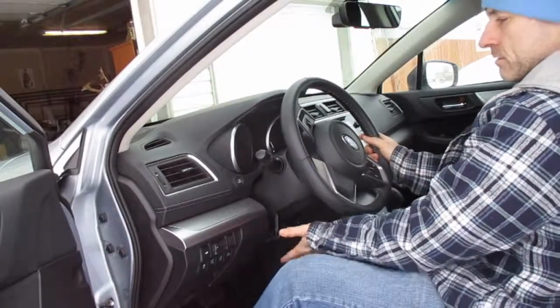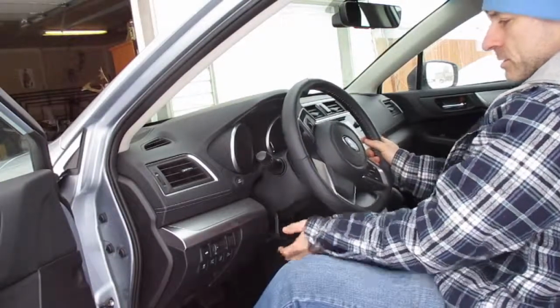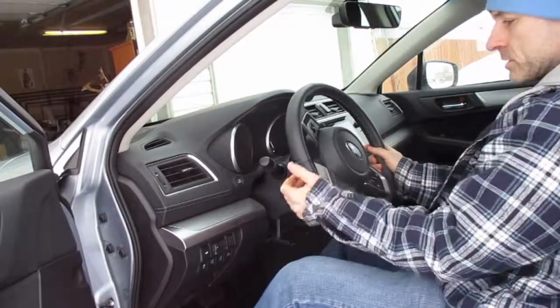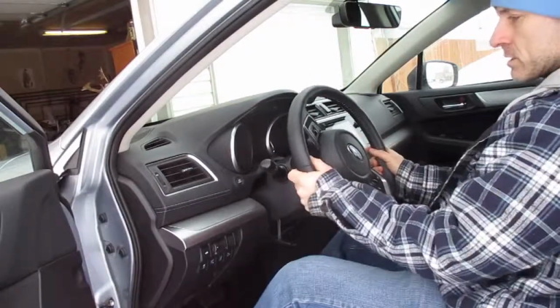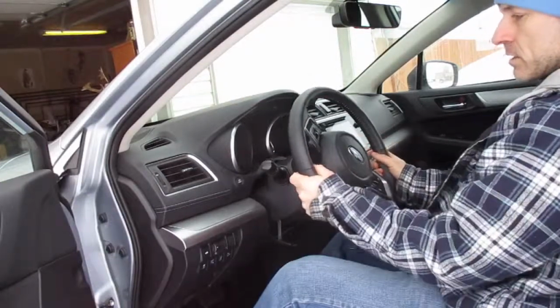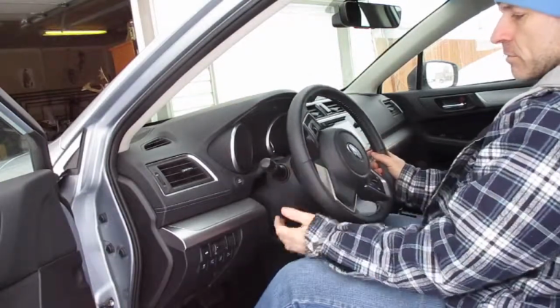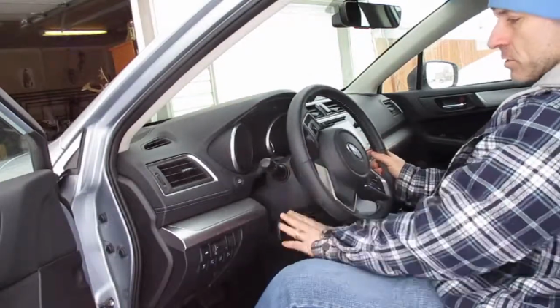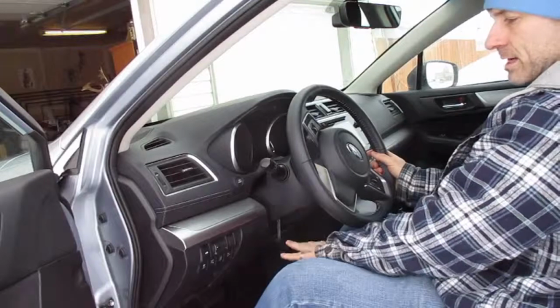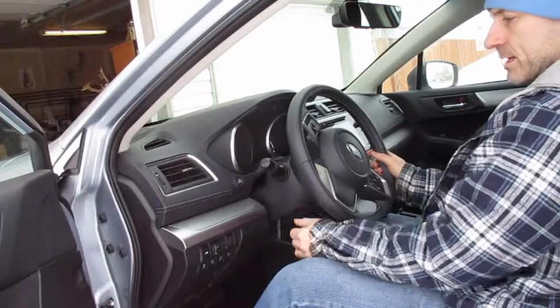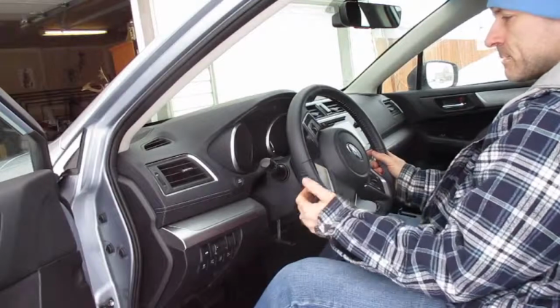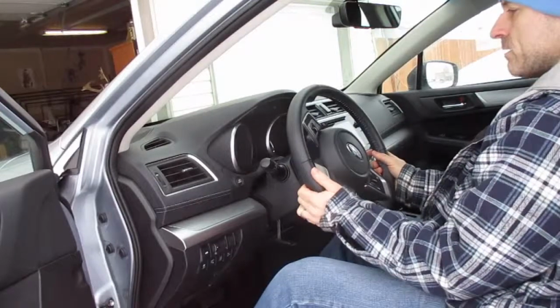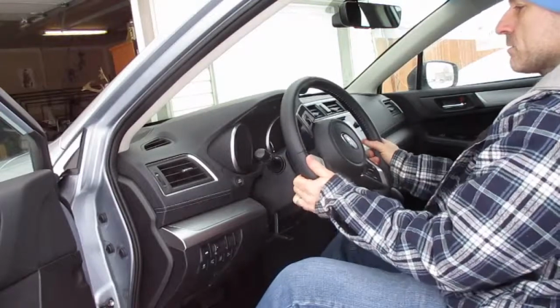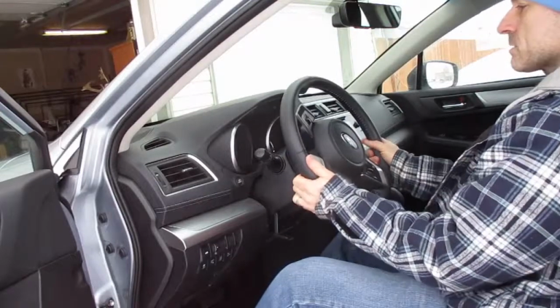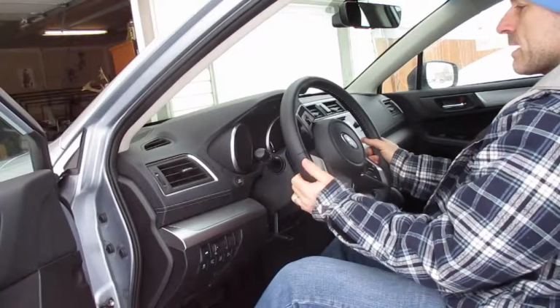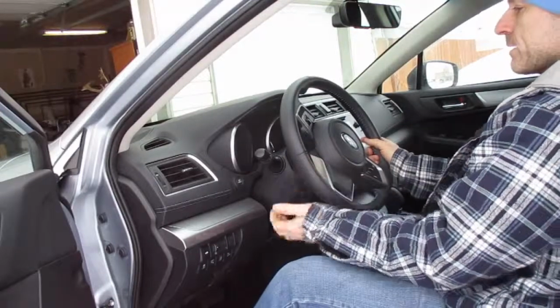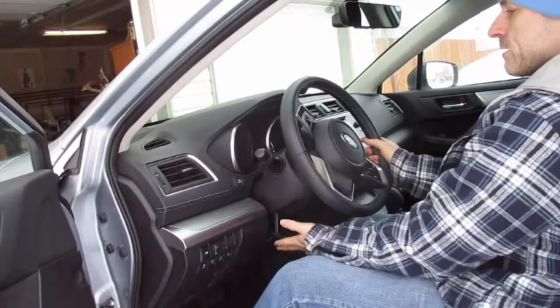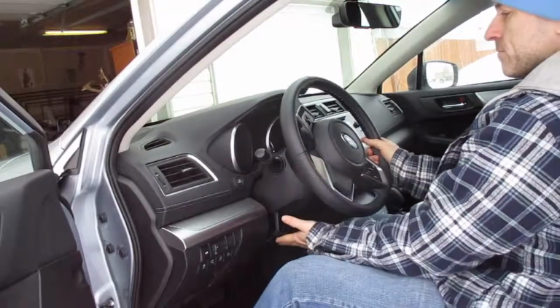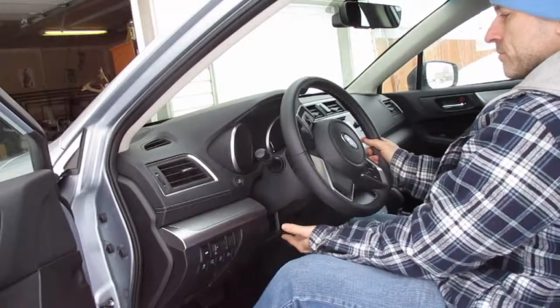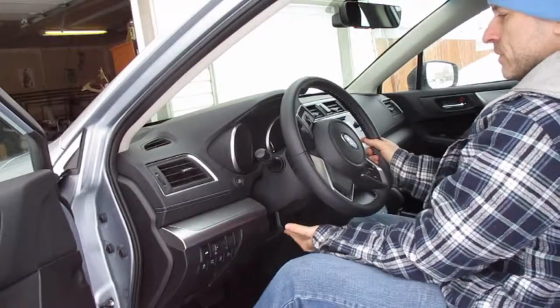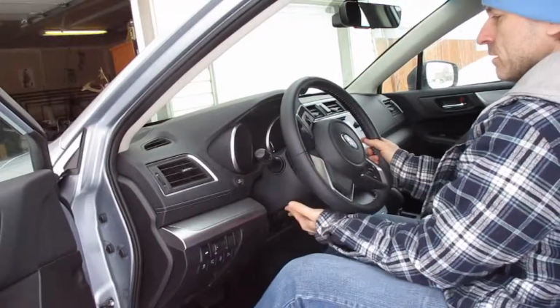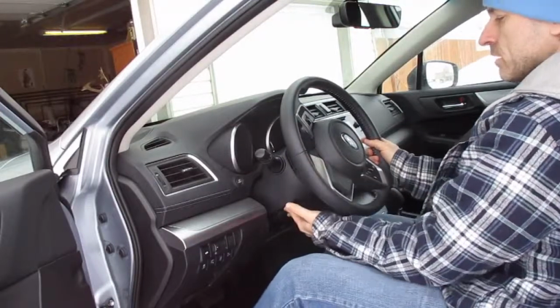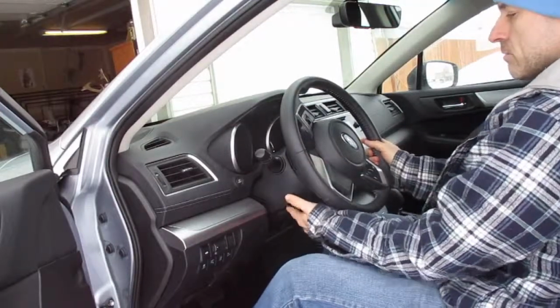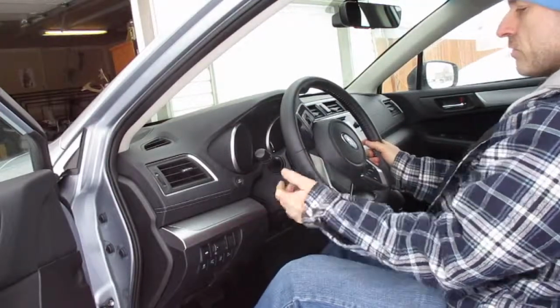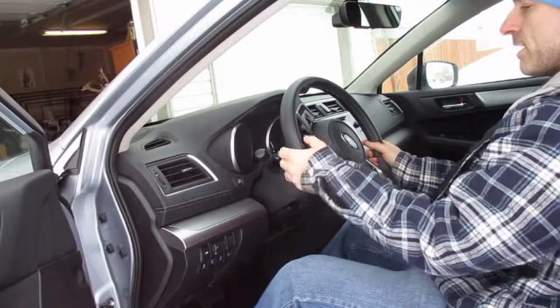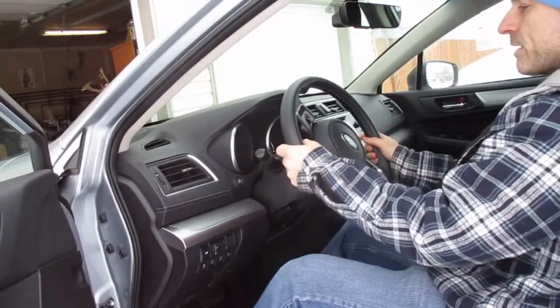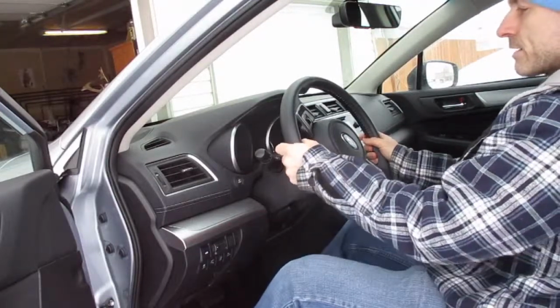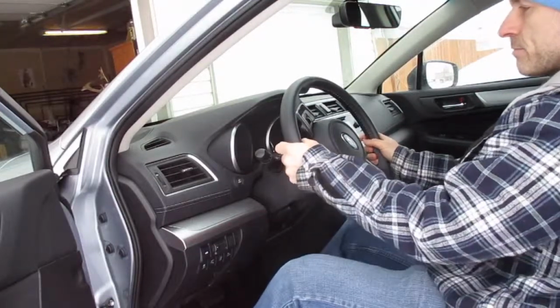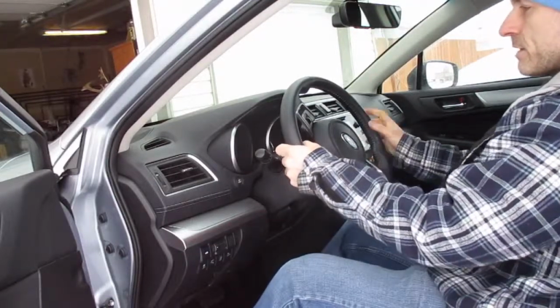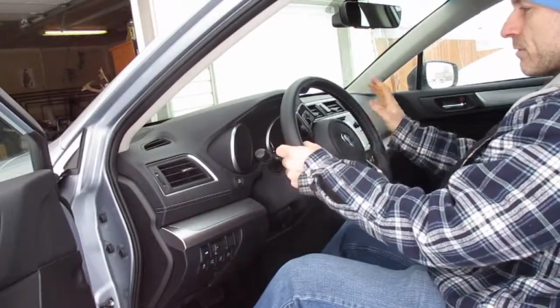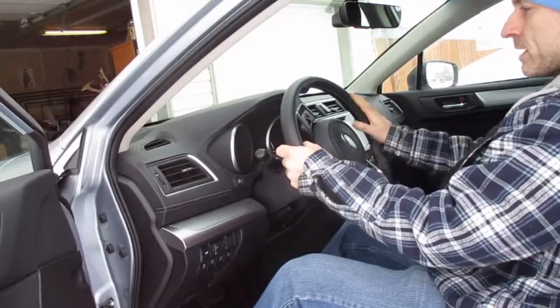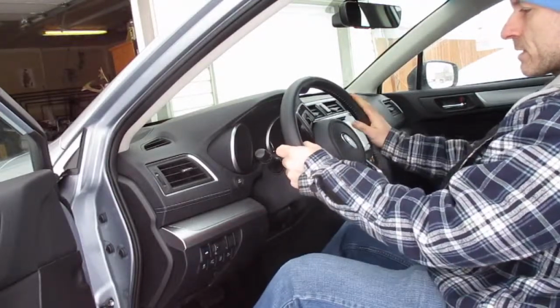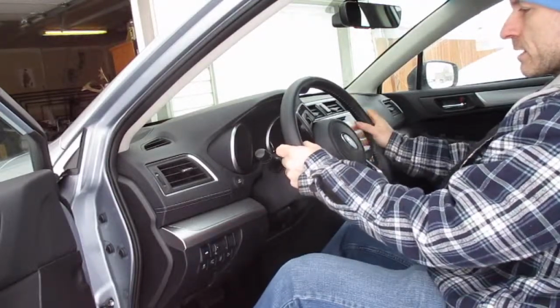And if you want it up higher, you'll just pull that tab down, slide it up, pull that back up, and that will lock it there.